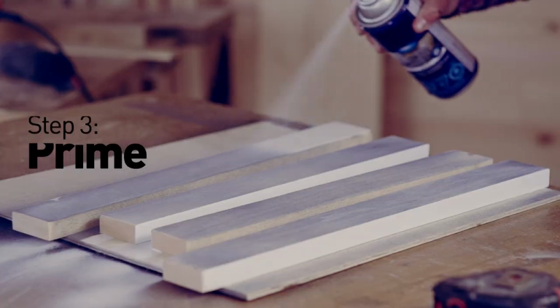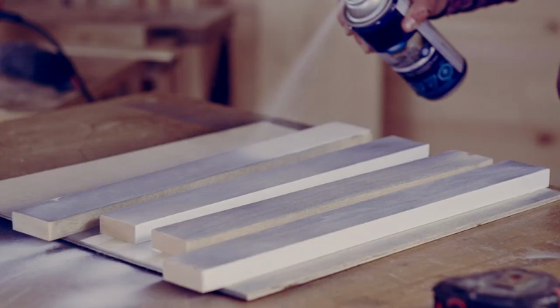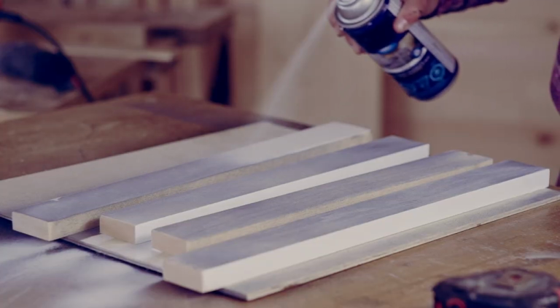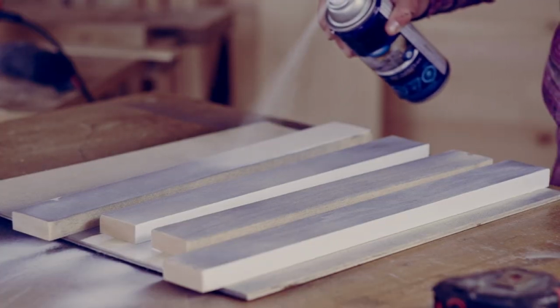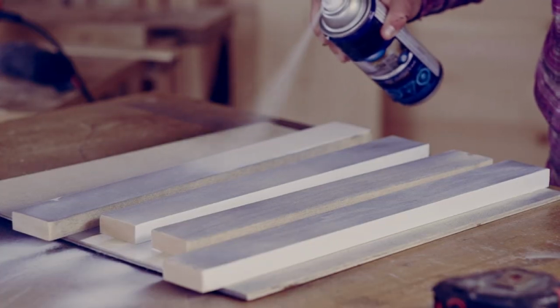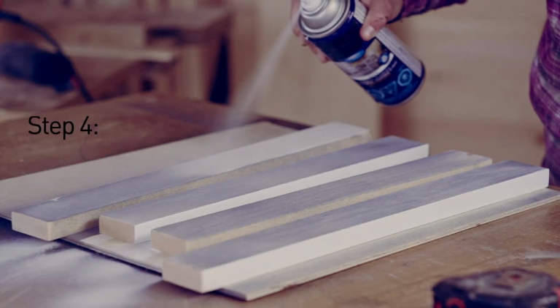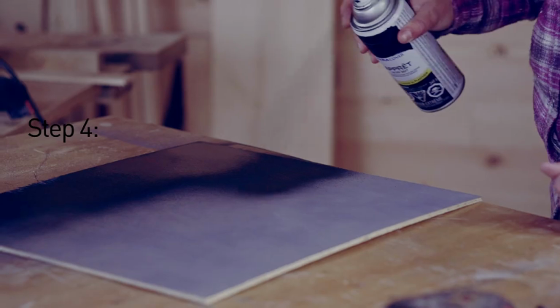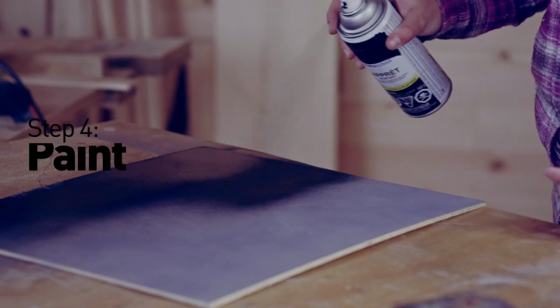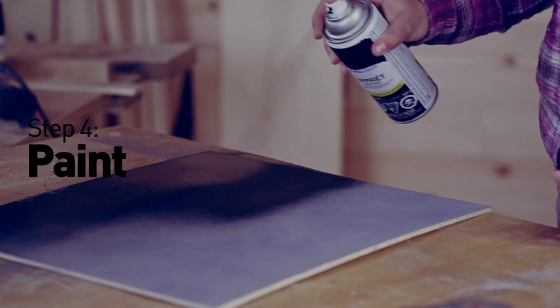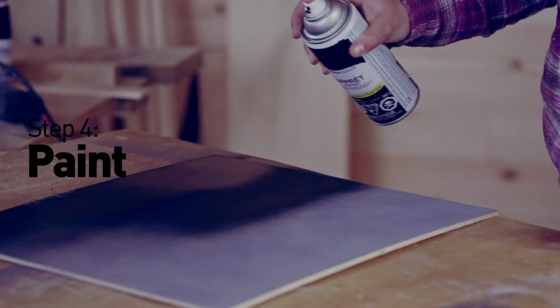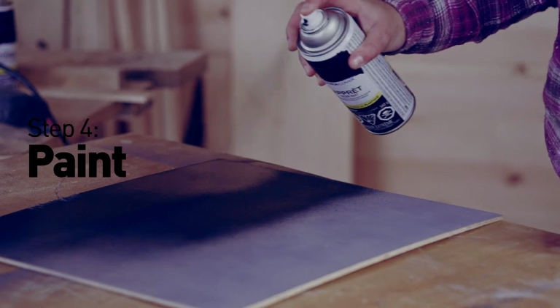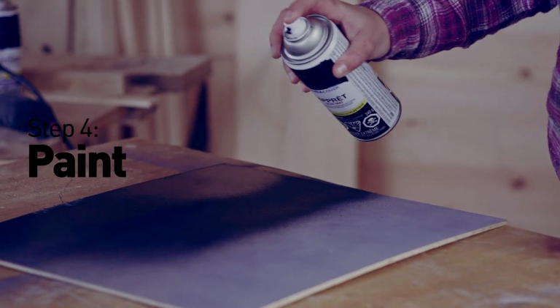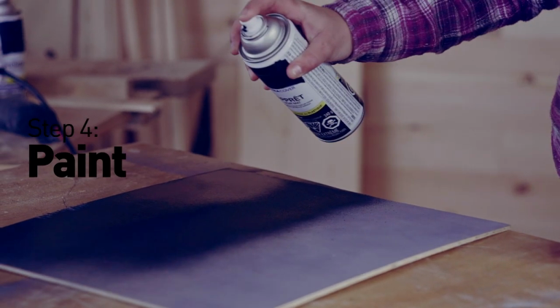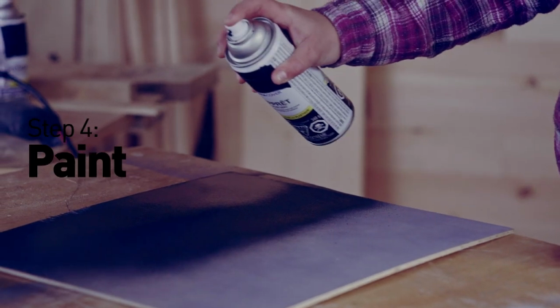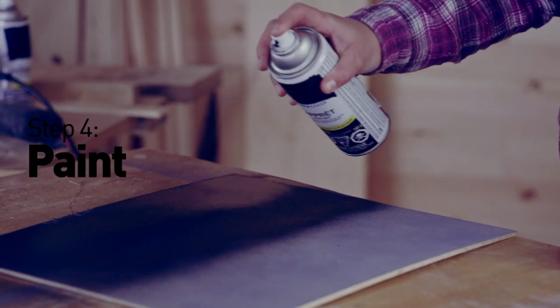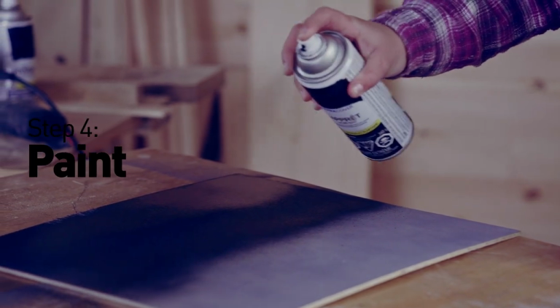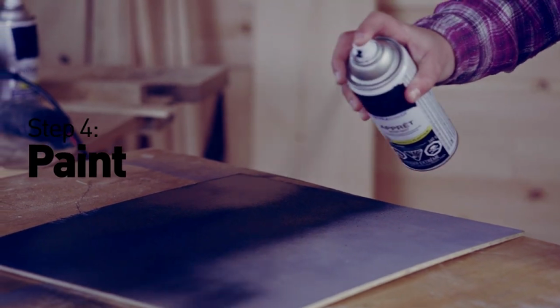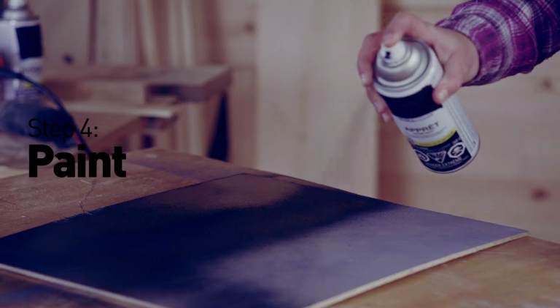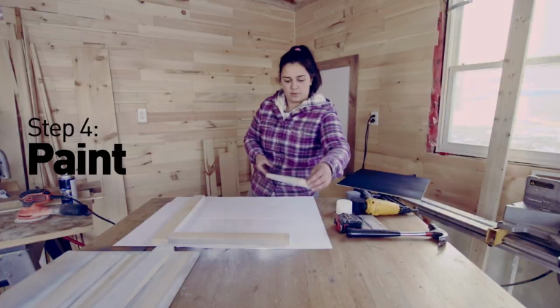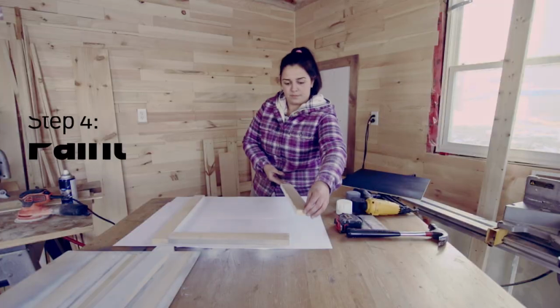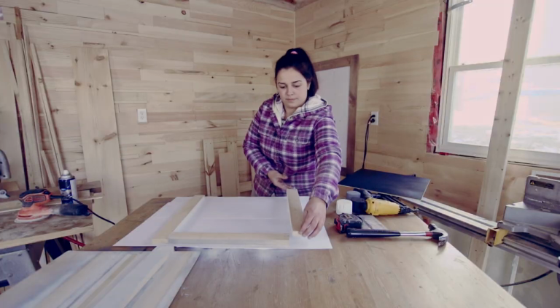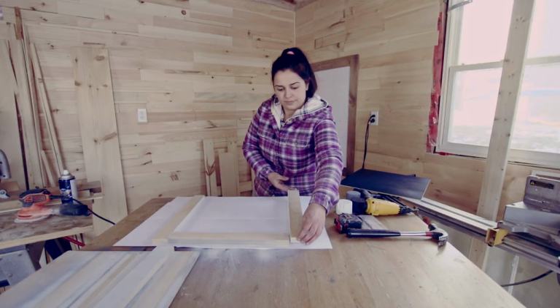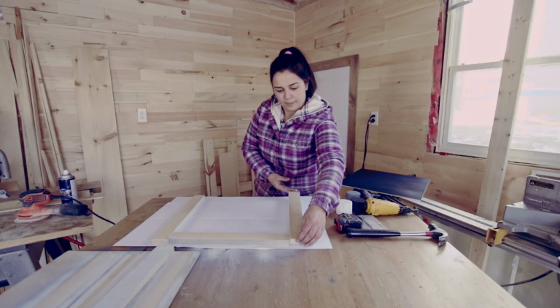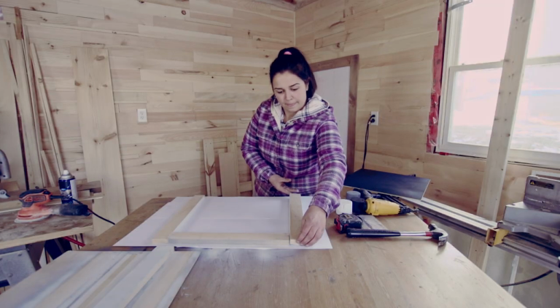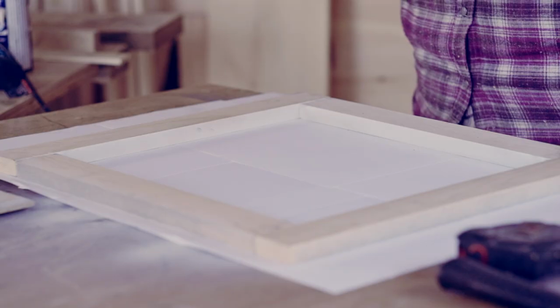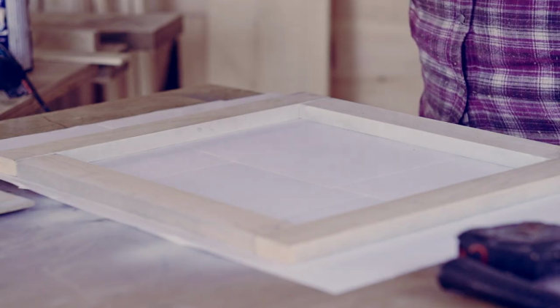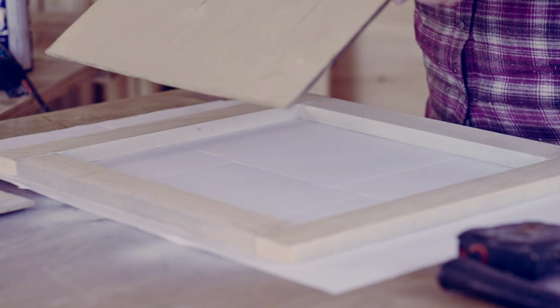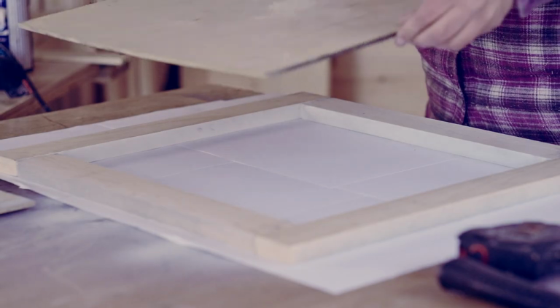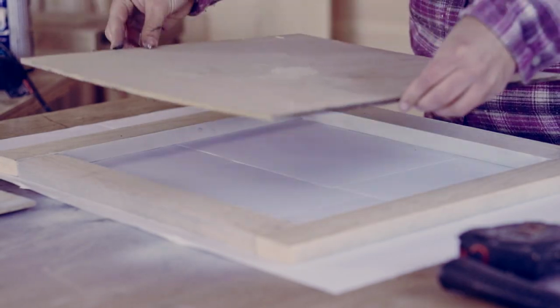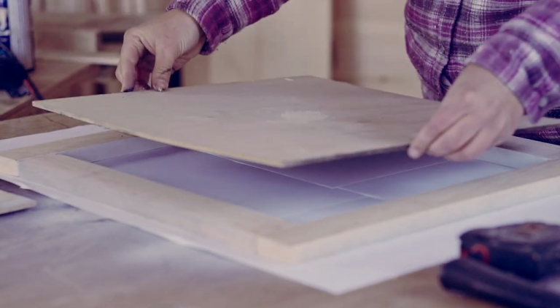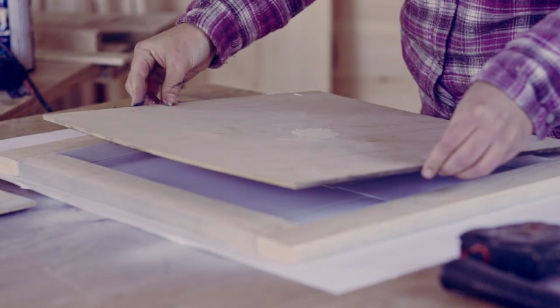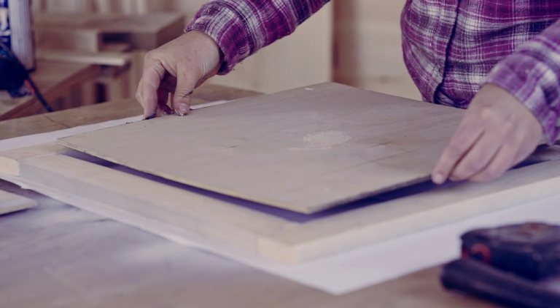Then you paint your chalkboard backing with chalk paint. Once all of your pieces are dry, you attach the frame to the chalkboard.